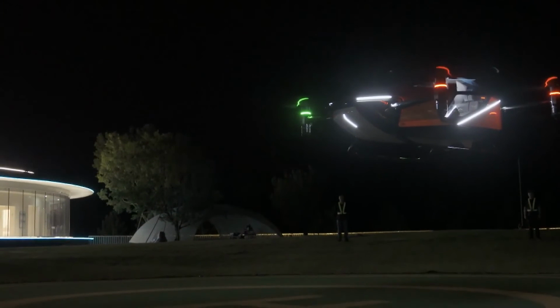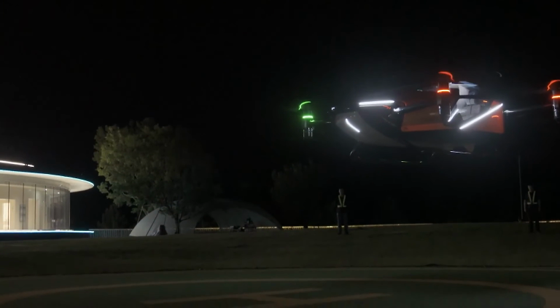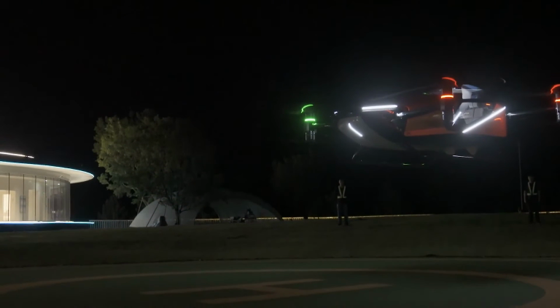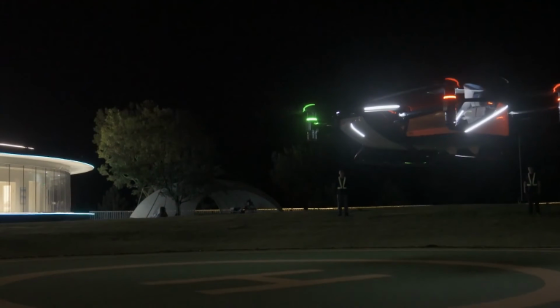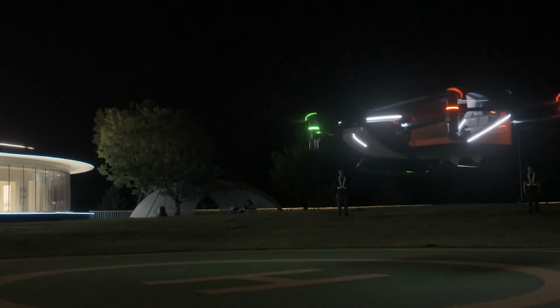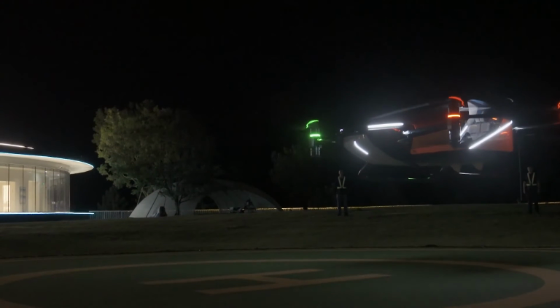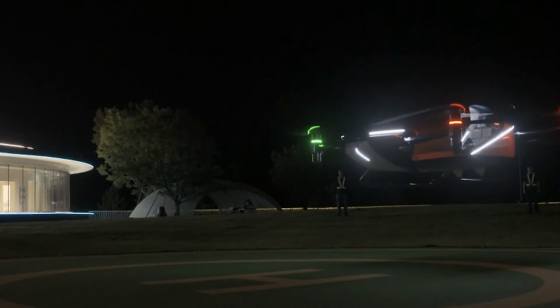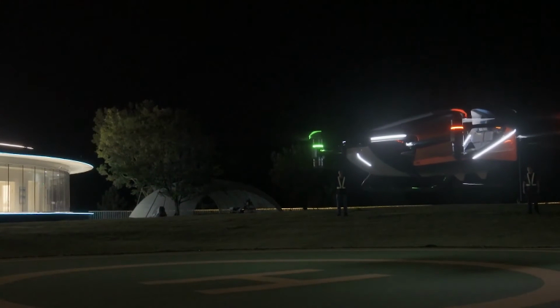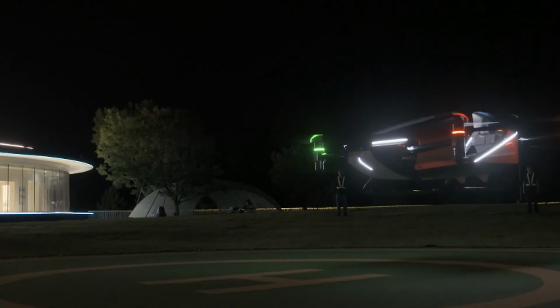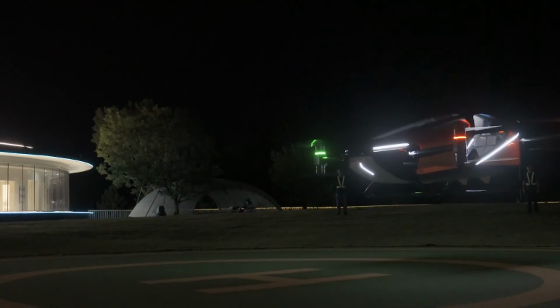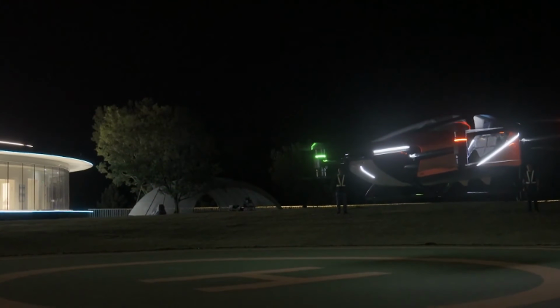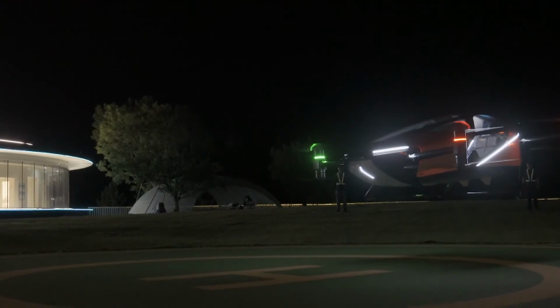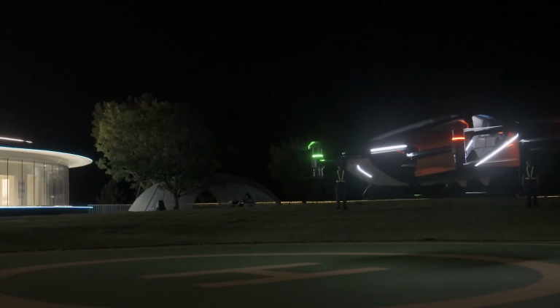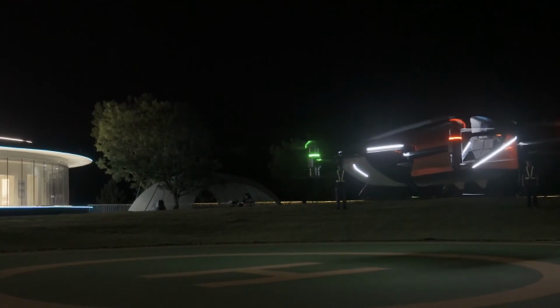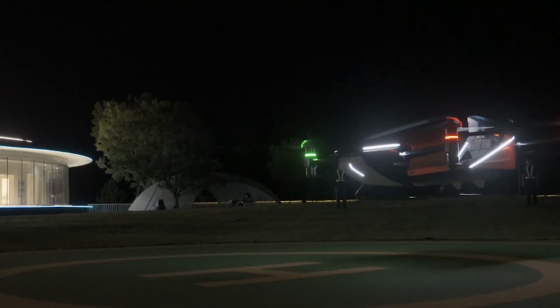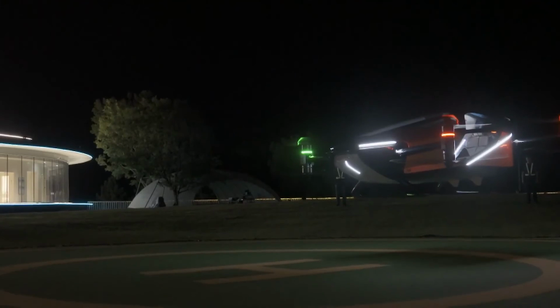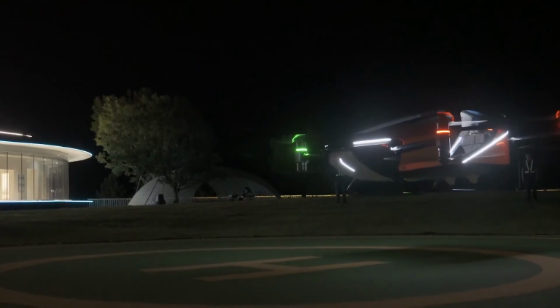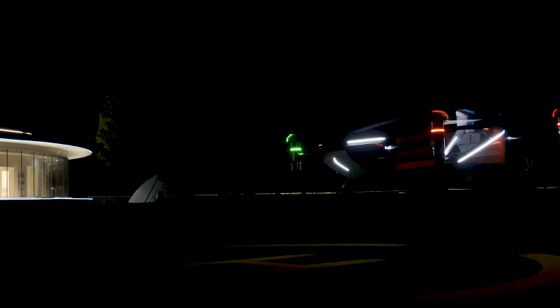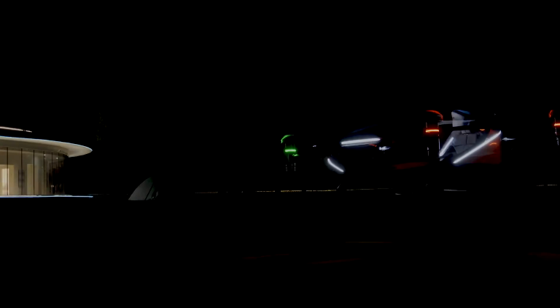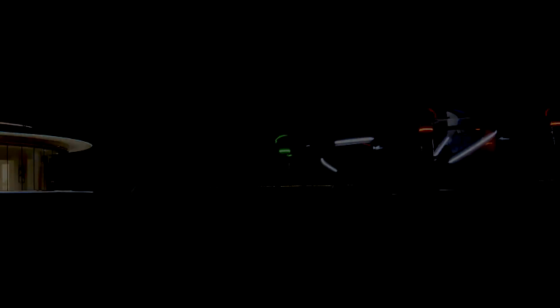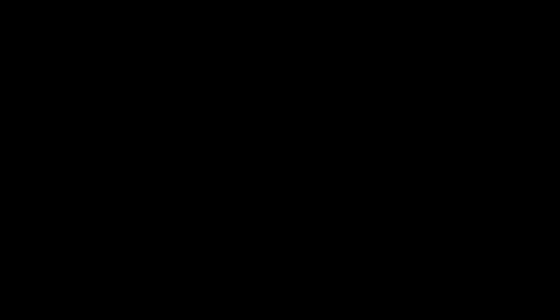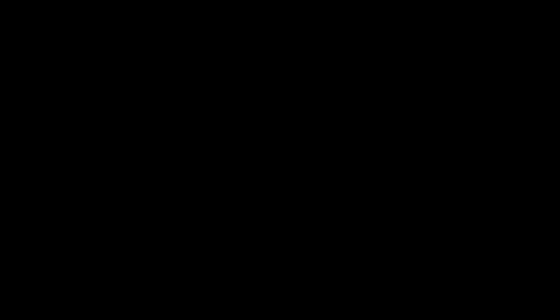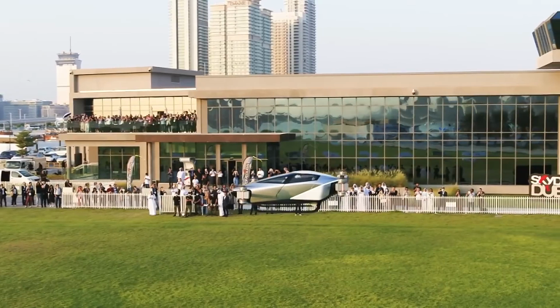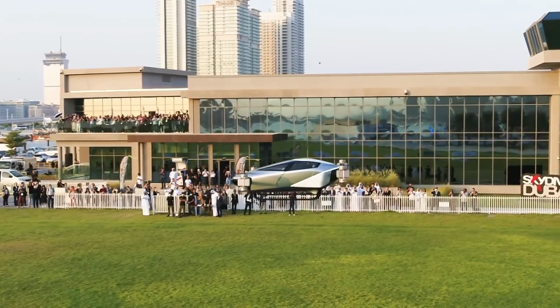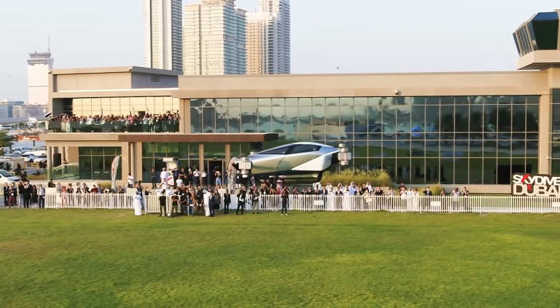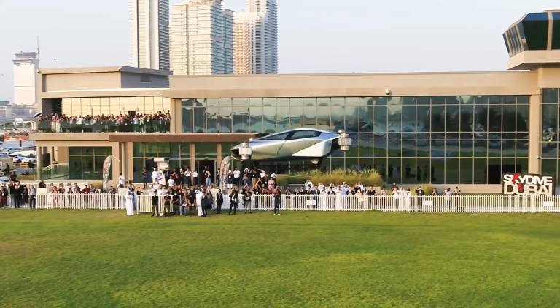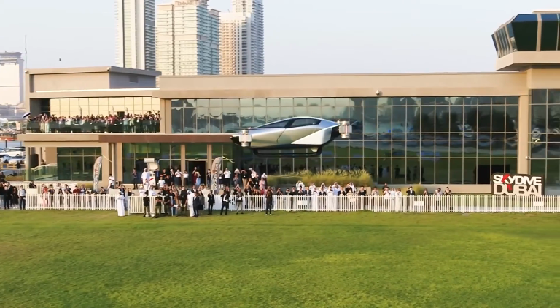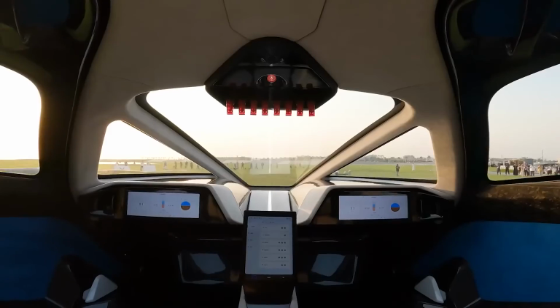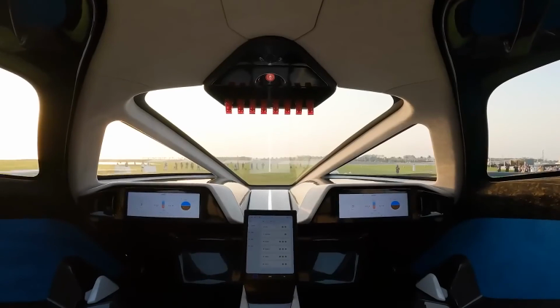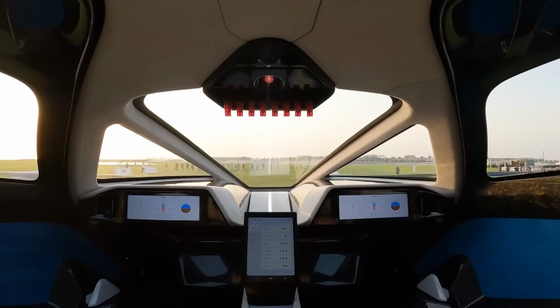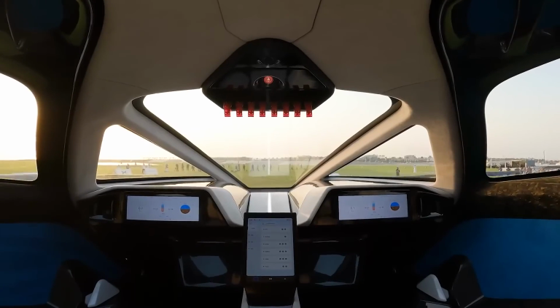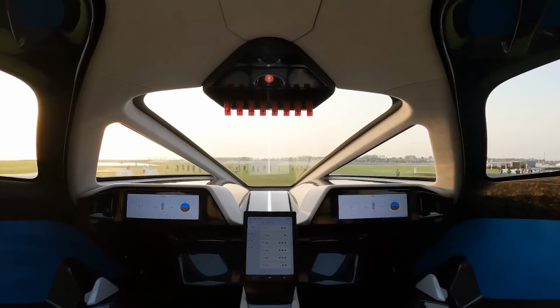The flying car, which is currently in its sixth generation, is capable of vertical takeoffs and landings.